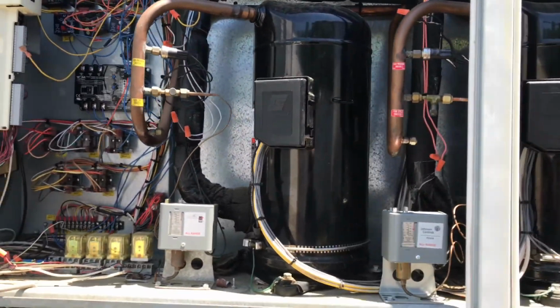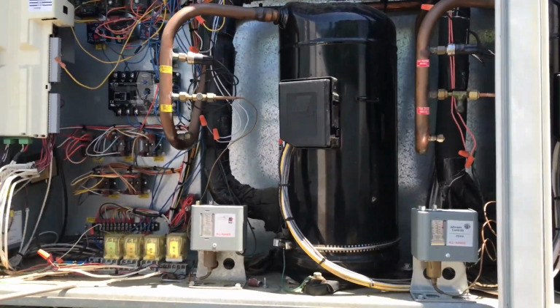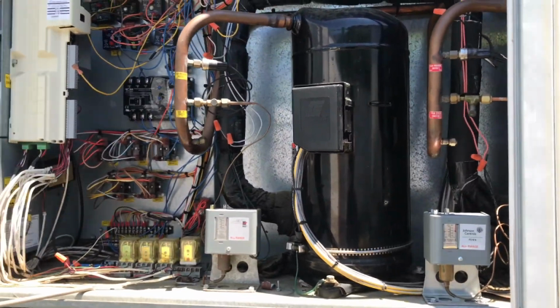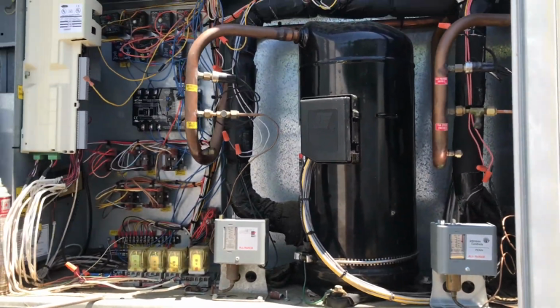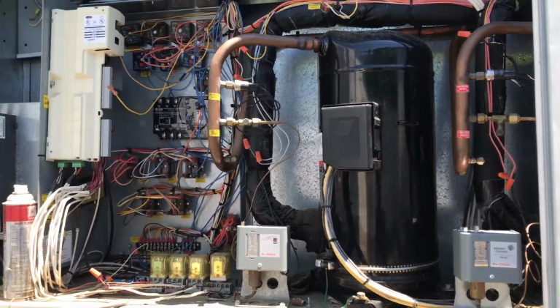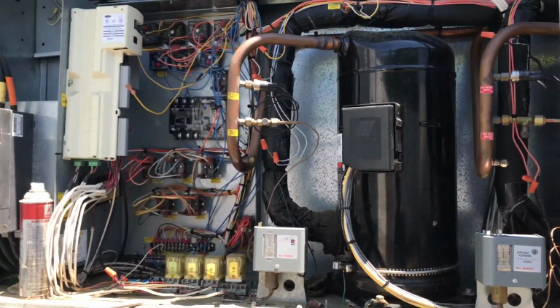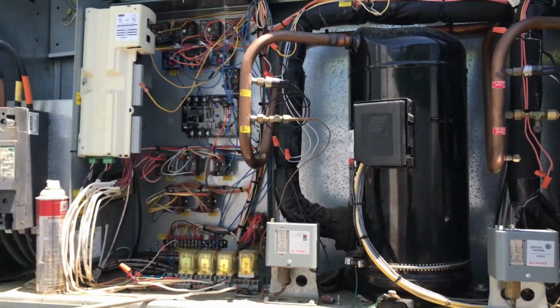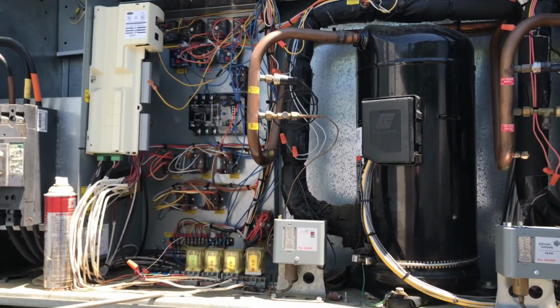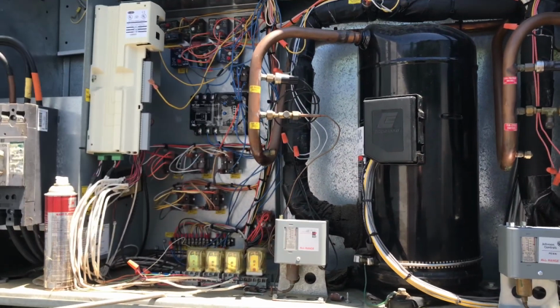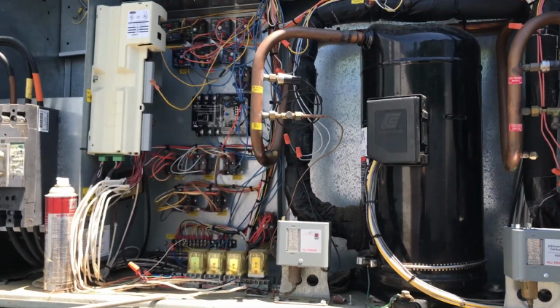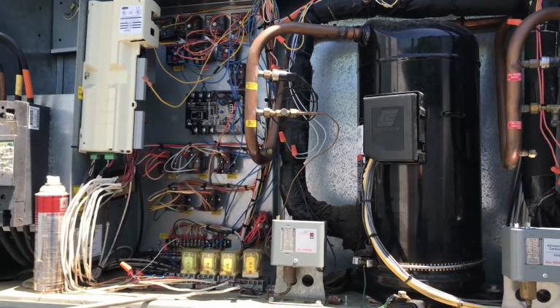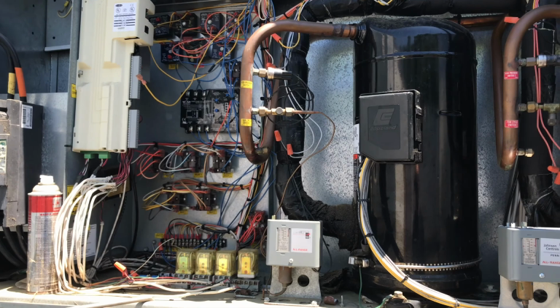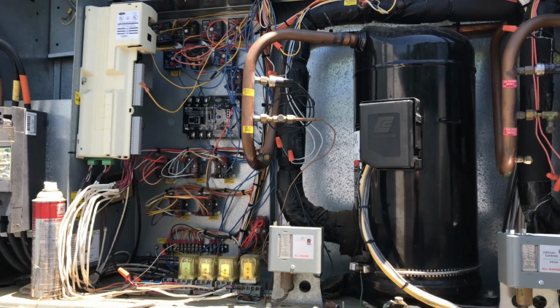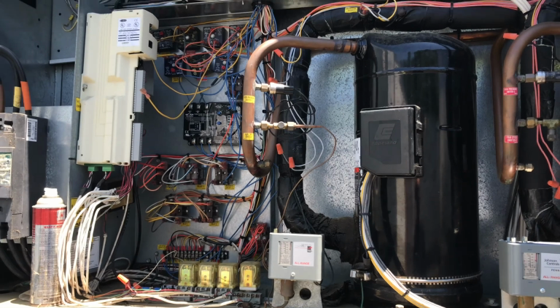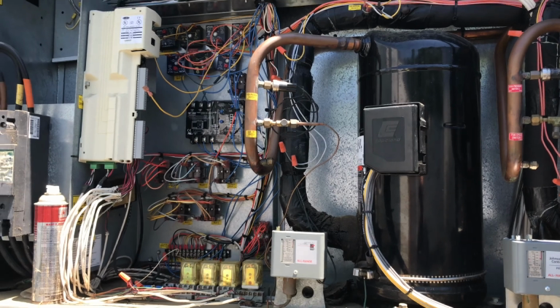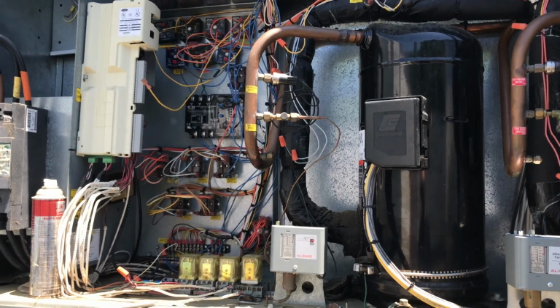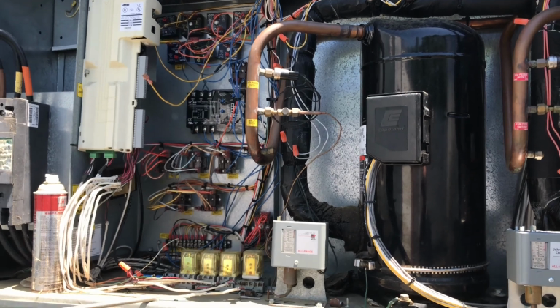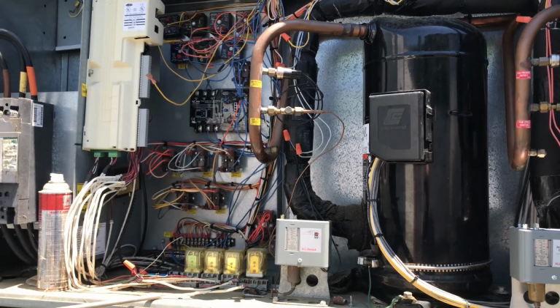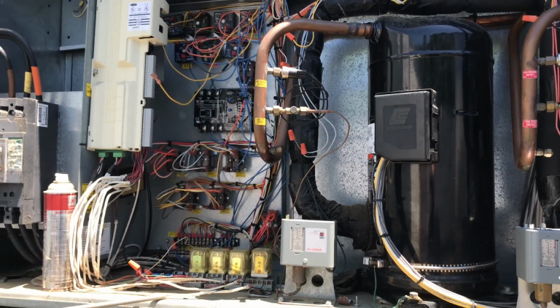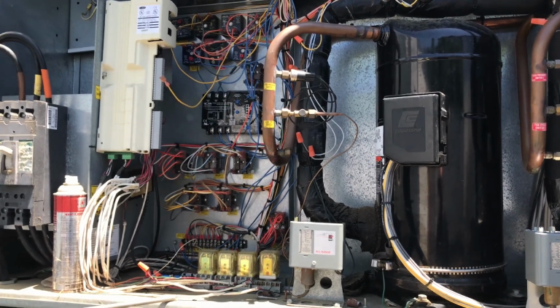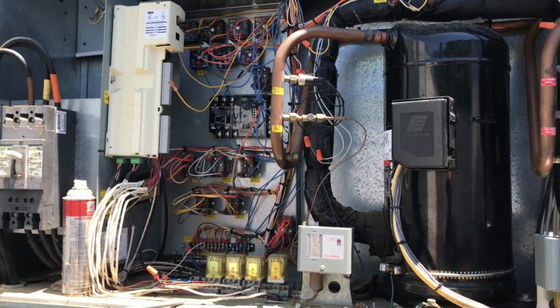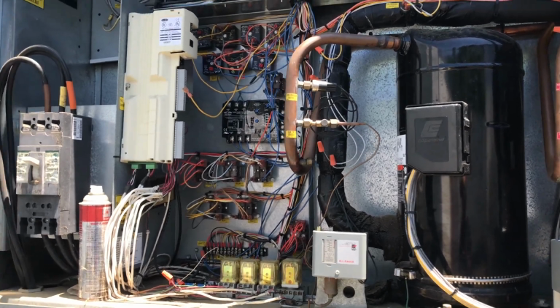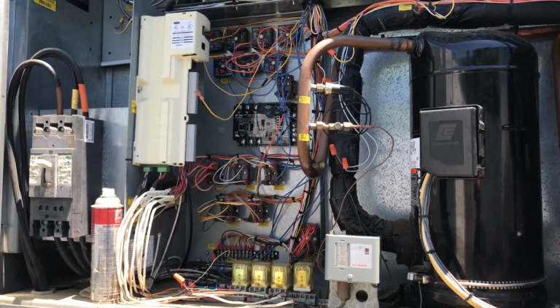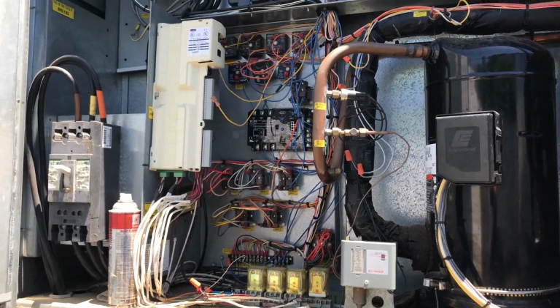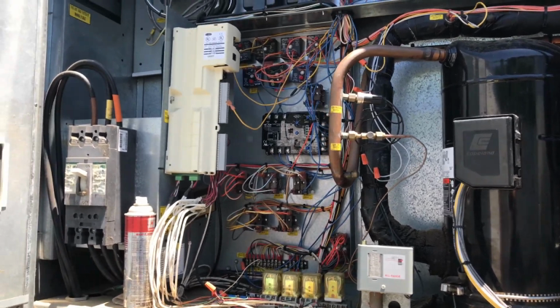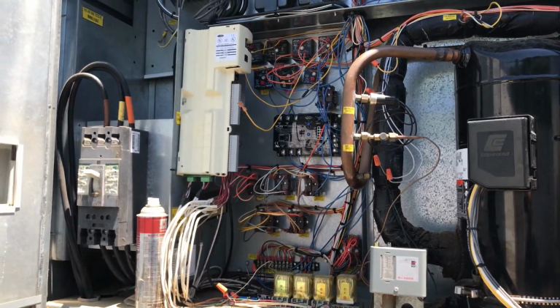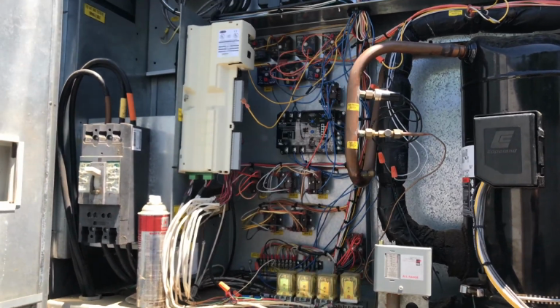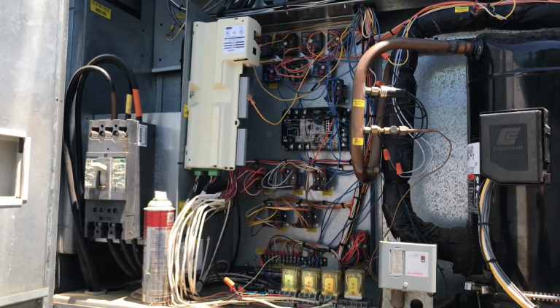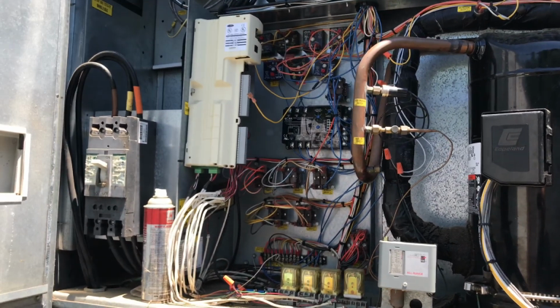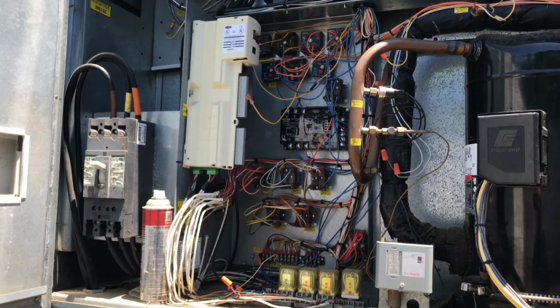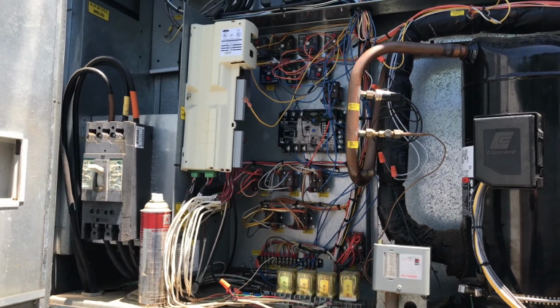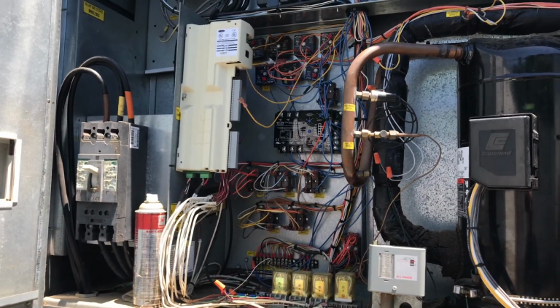Definitely not a bad idea to add some sort of protection when you can. I'll get an inline fuse and wire it right in when I replace all those delays.